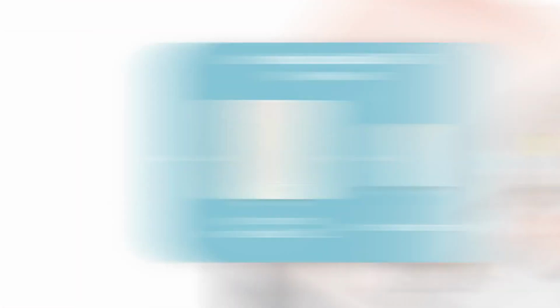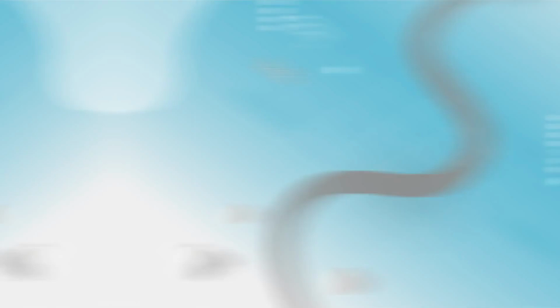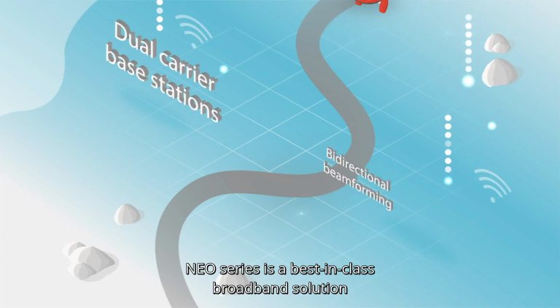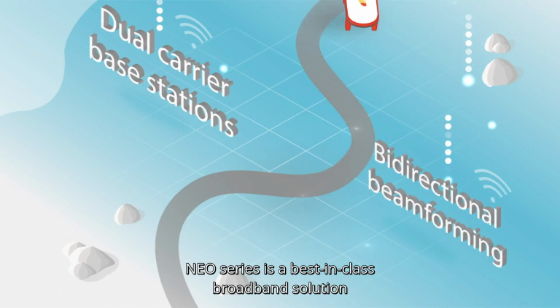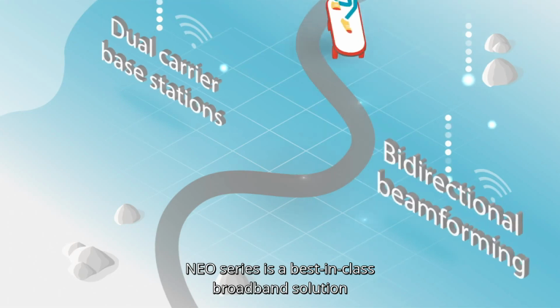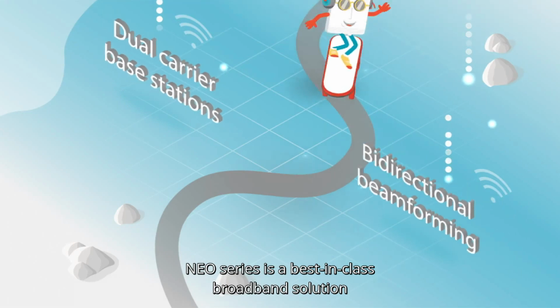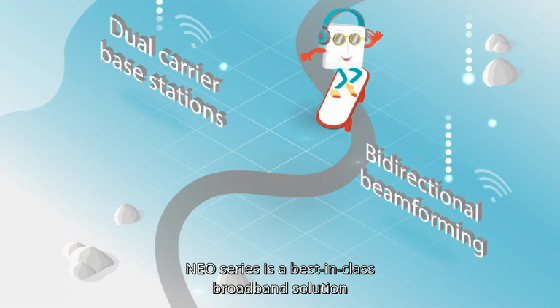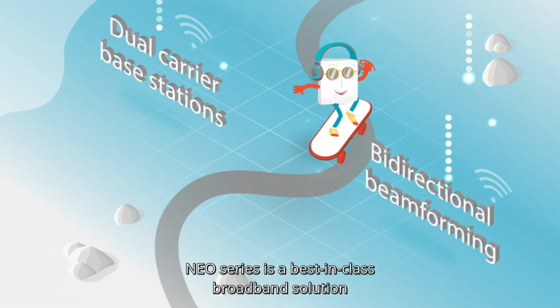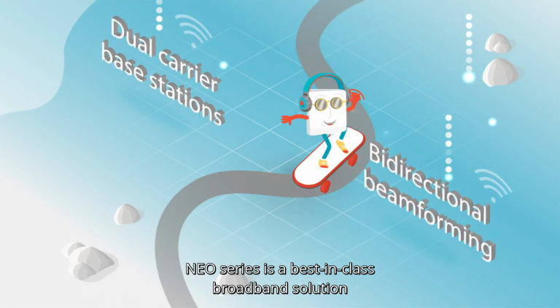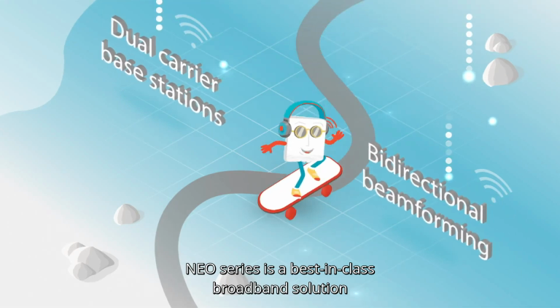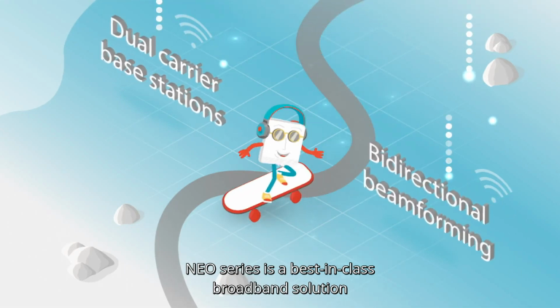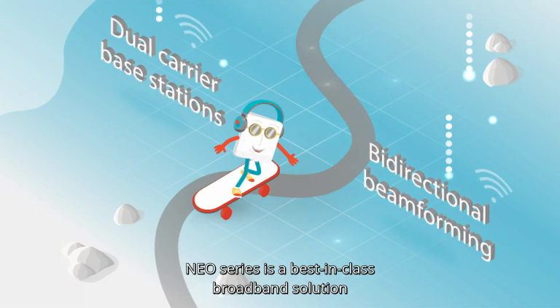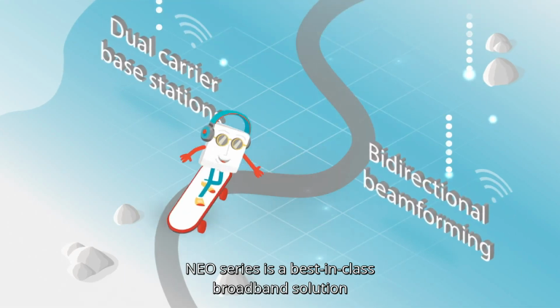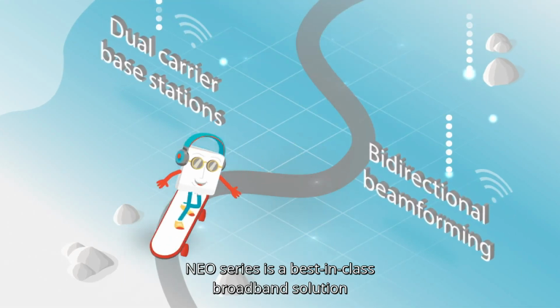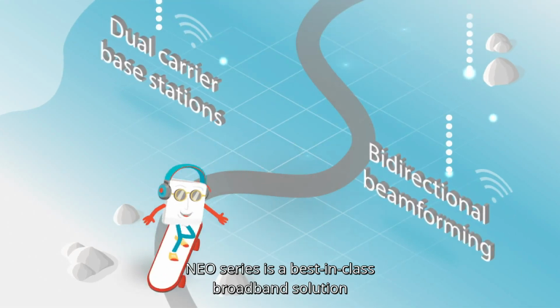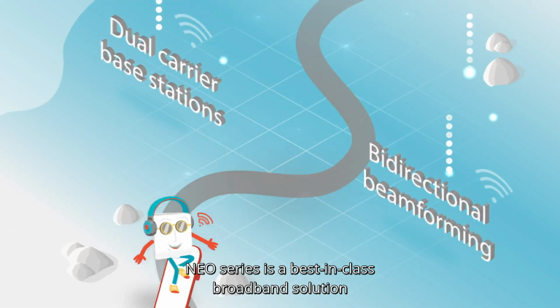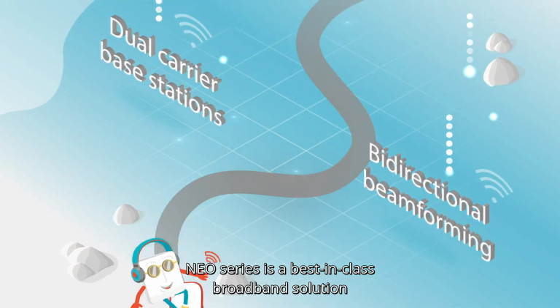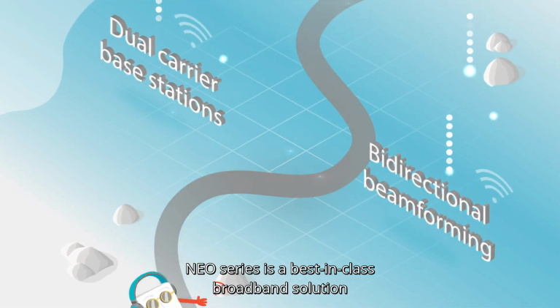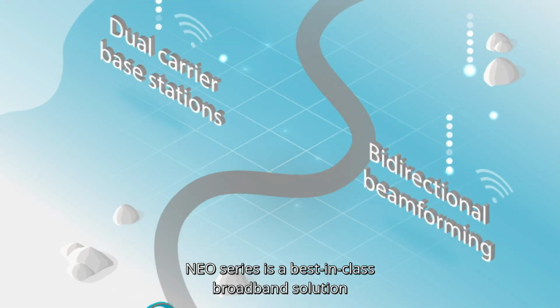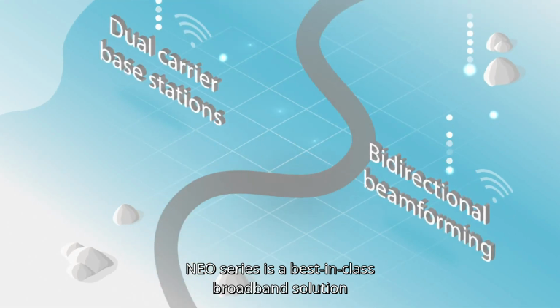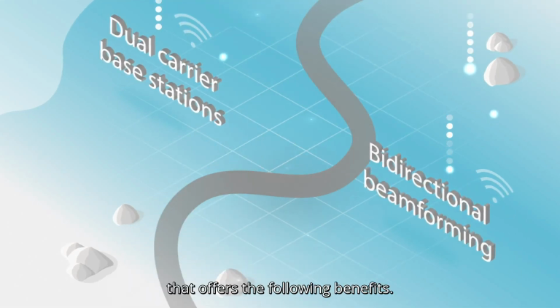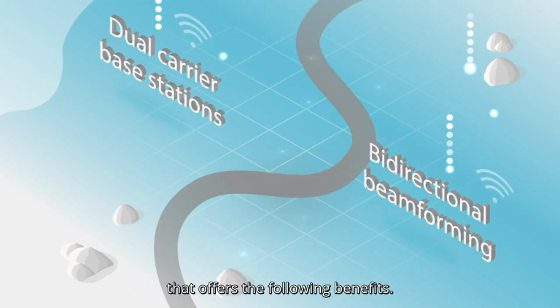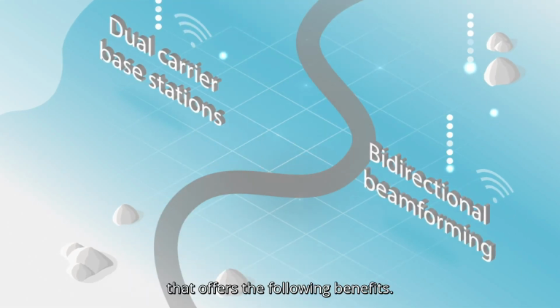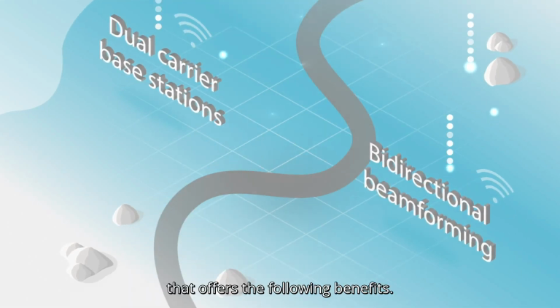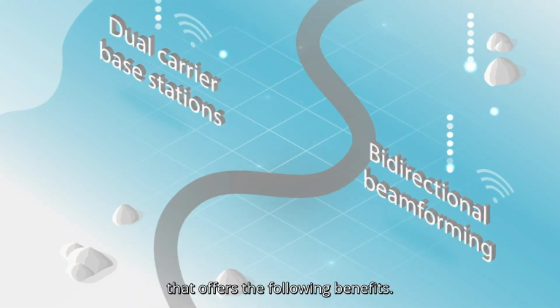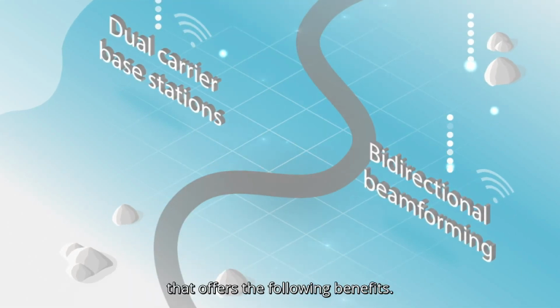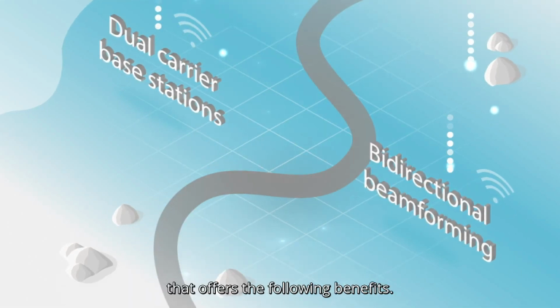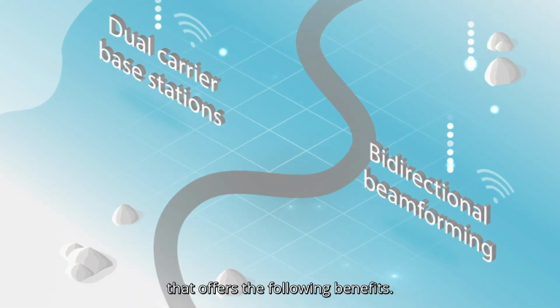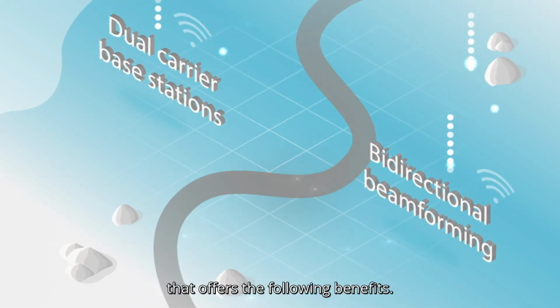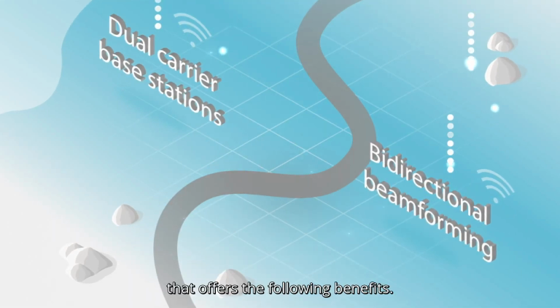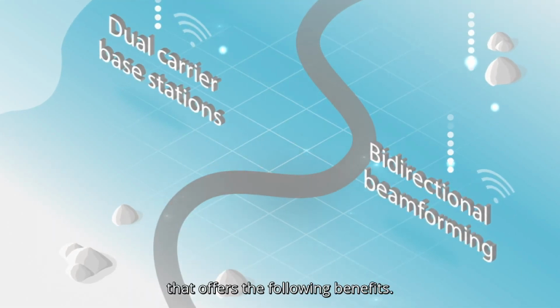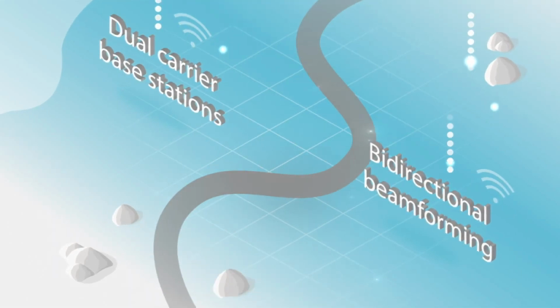These low visual impact subscriber units are IP67 compliant and obtainable at a bargain price. NEO Series is a best-in-class broadband solution that offers the following benefits.